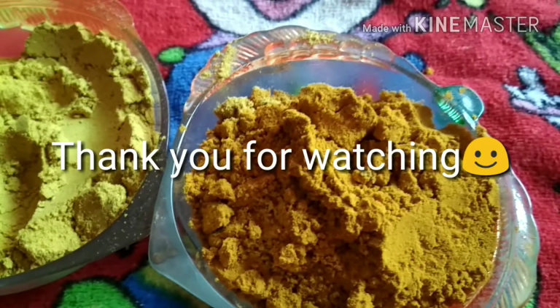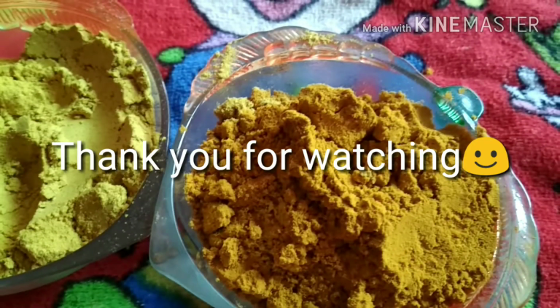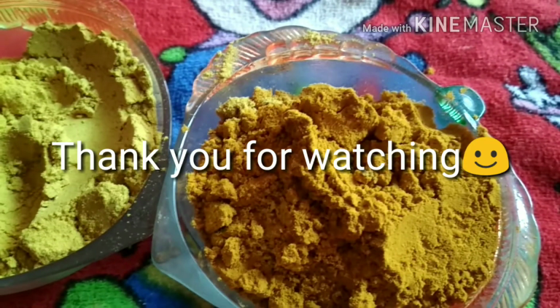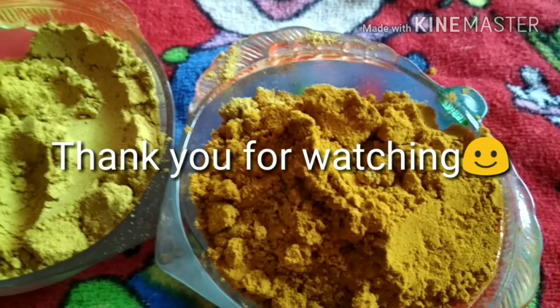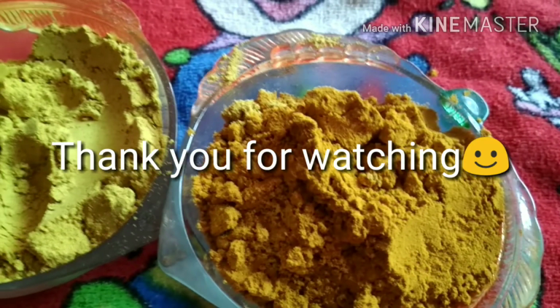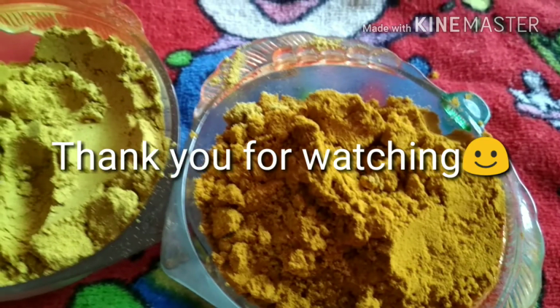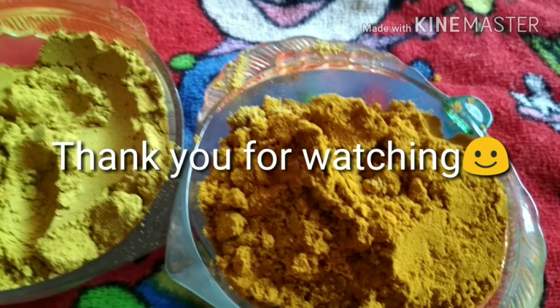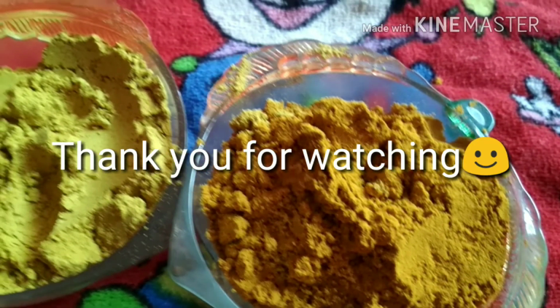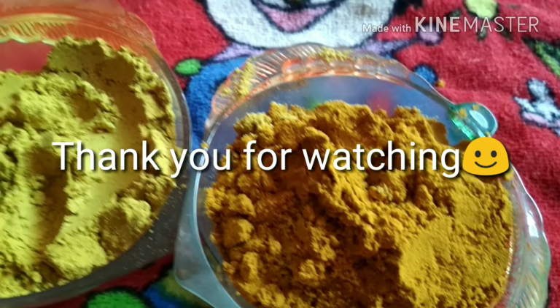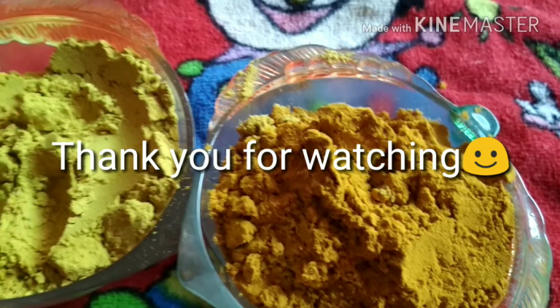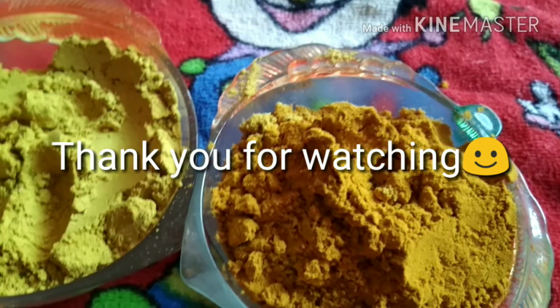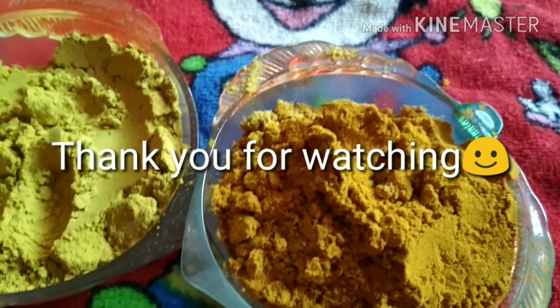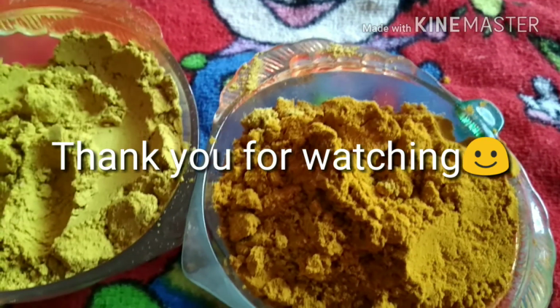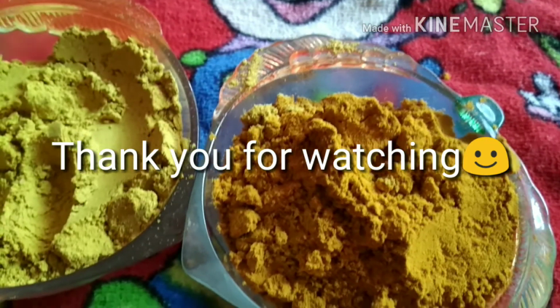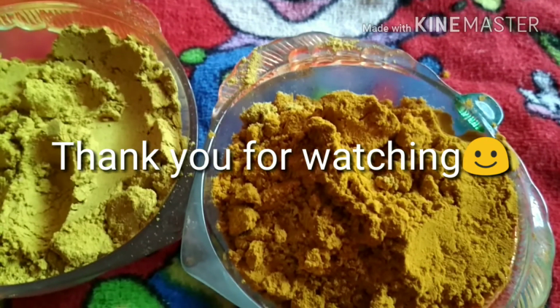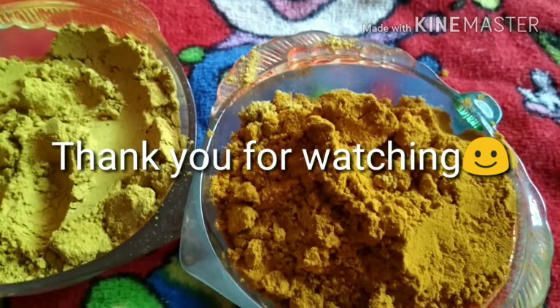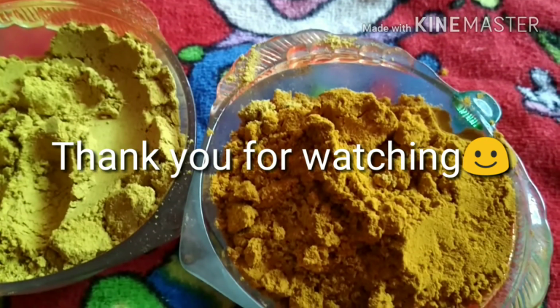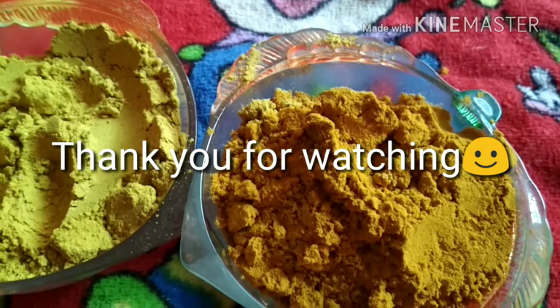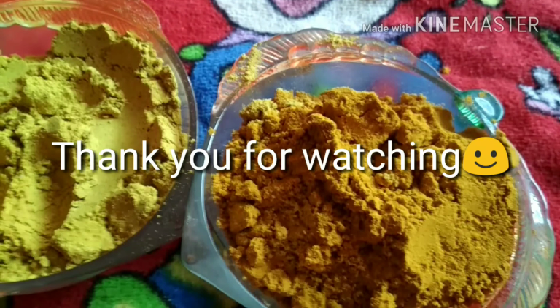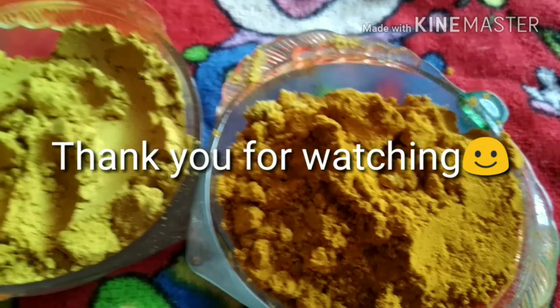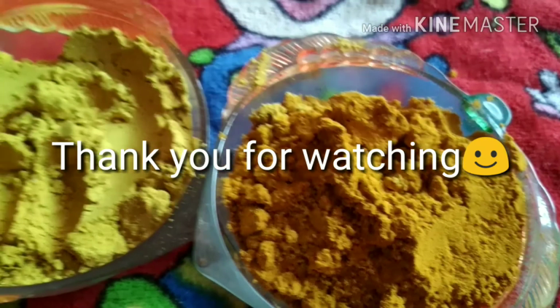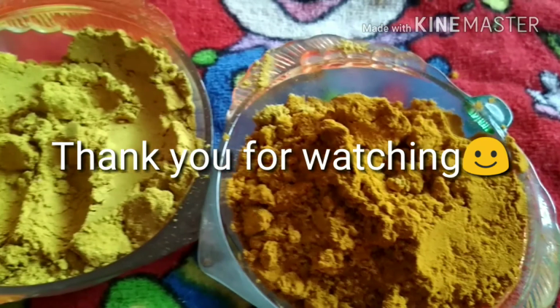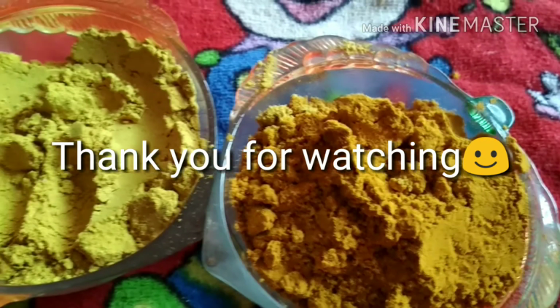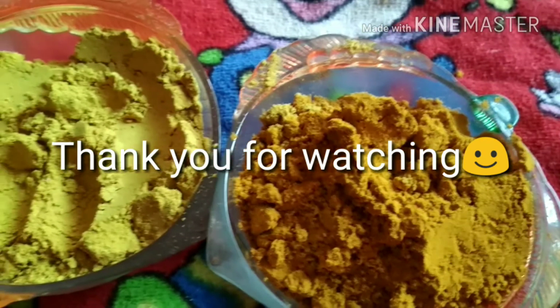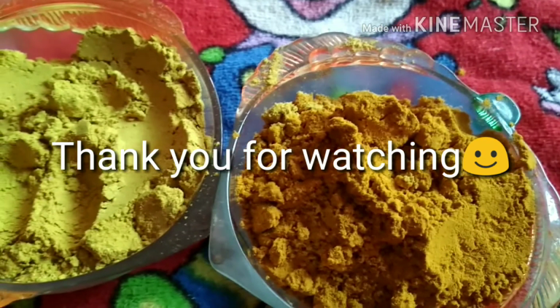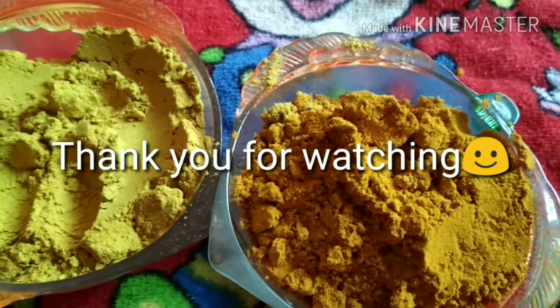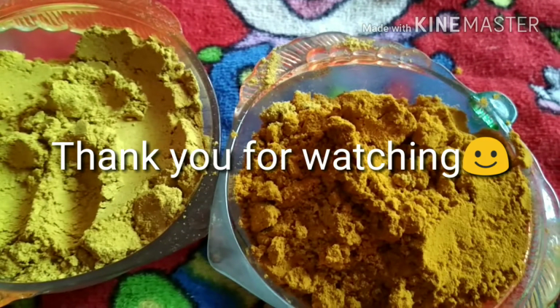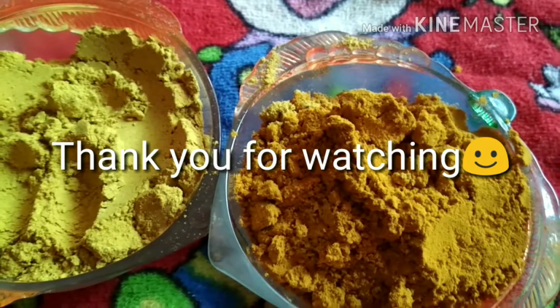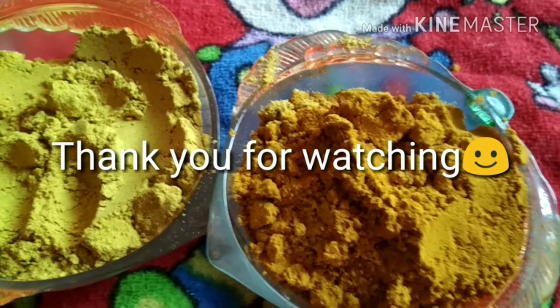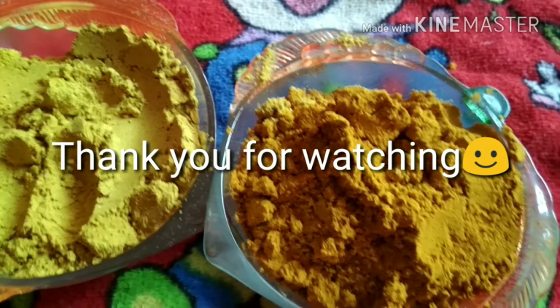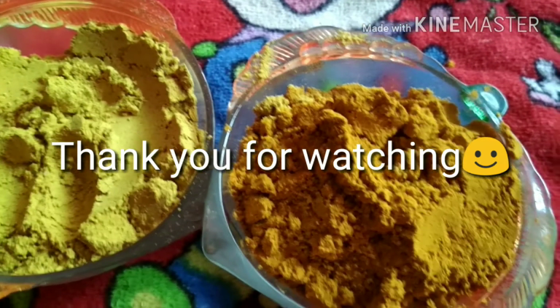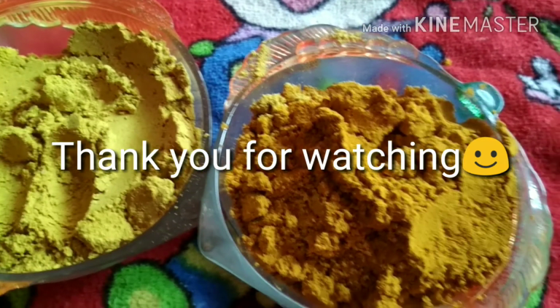Thank you for watching. Thank you very much for watching this time. Thank you.